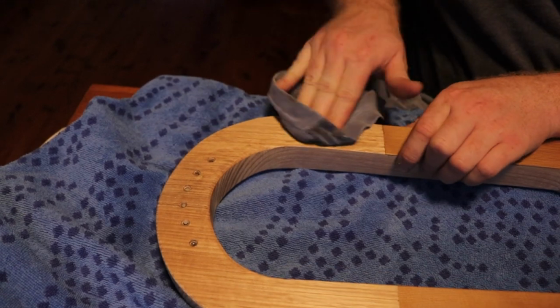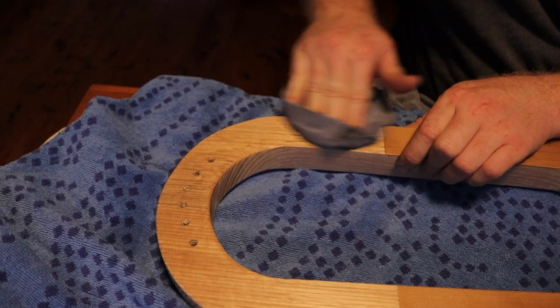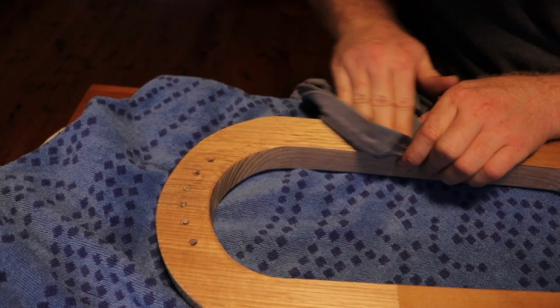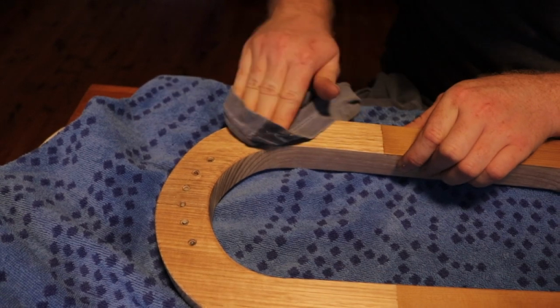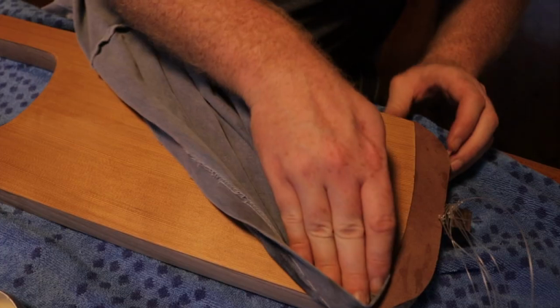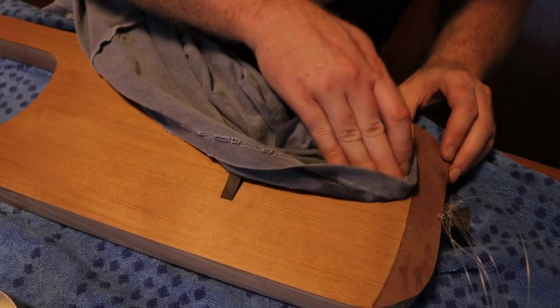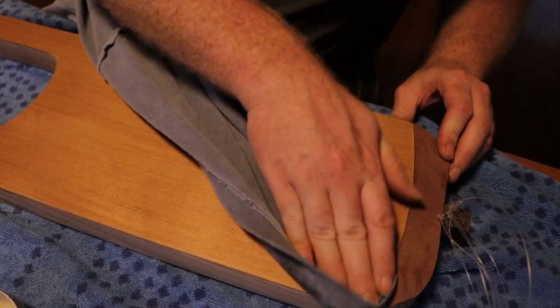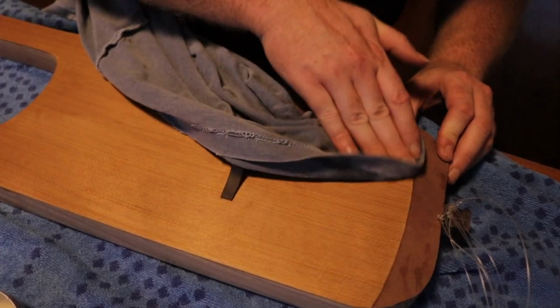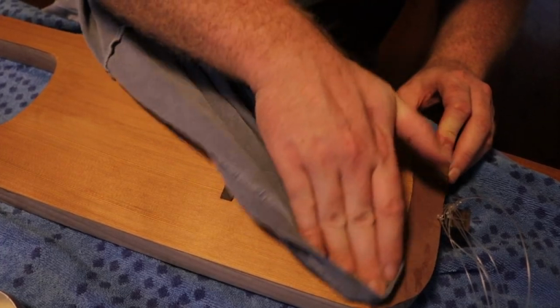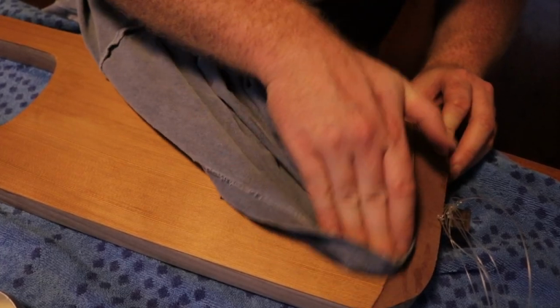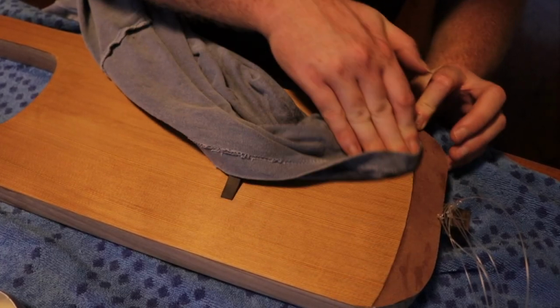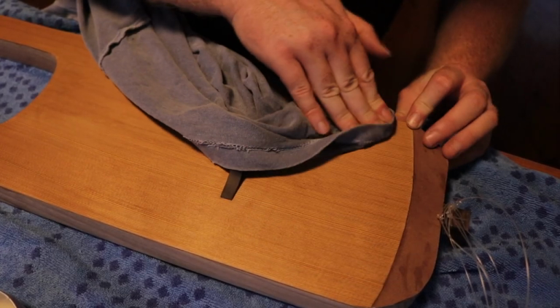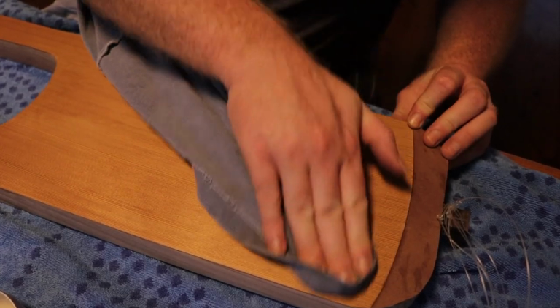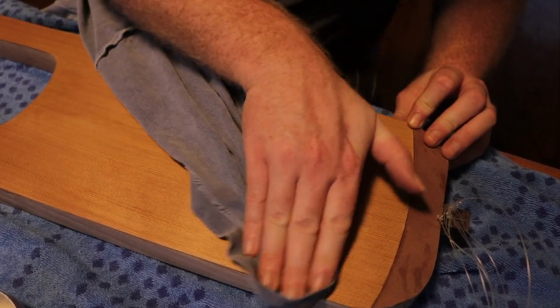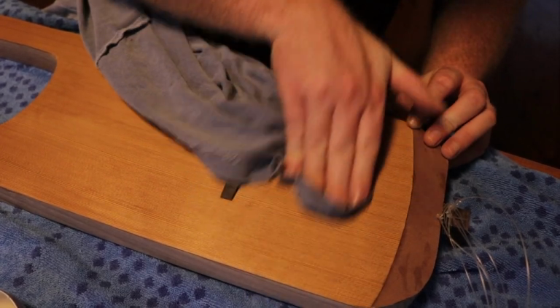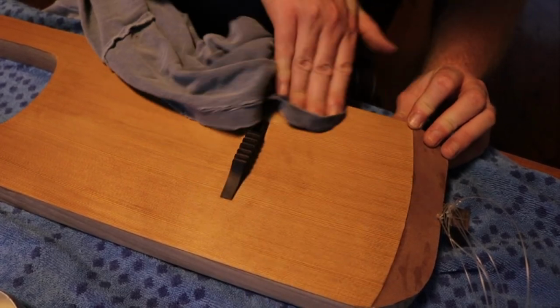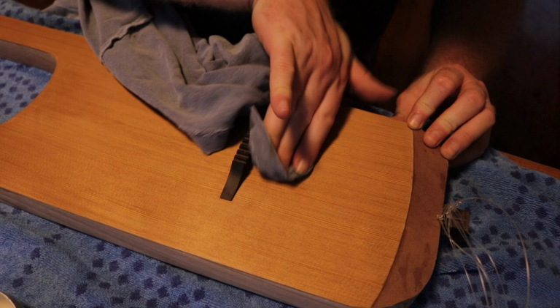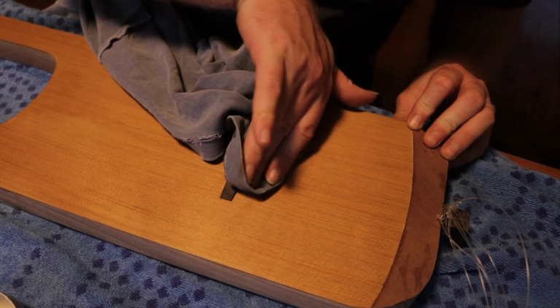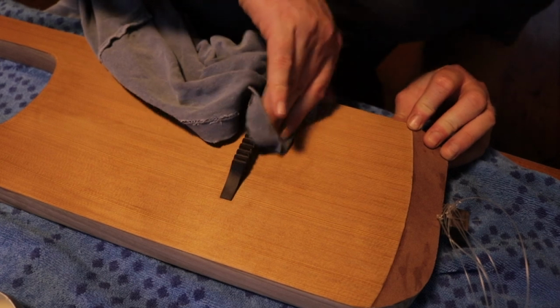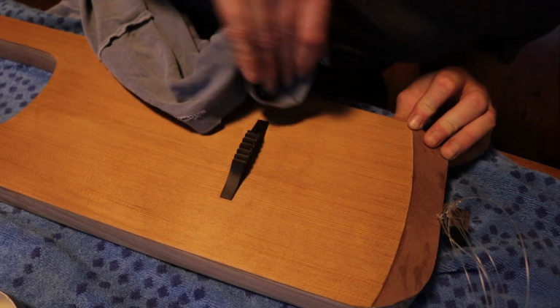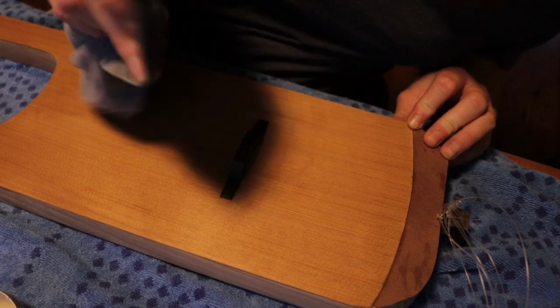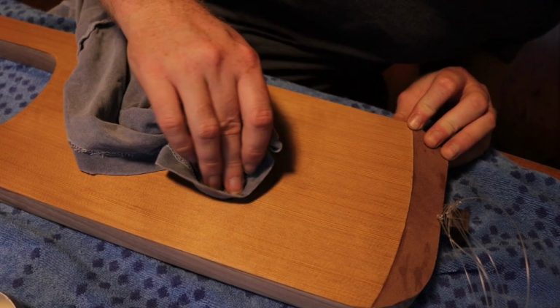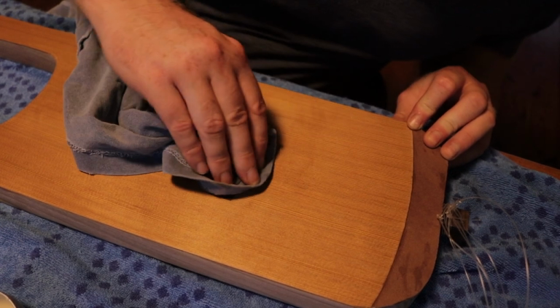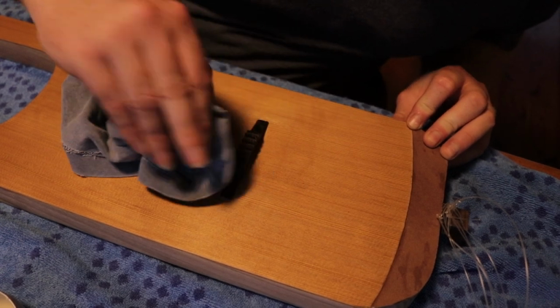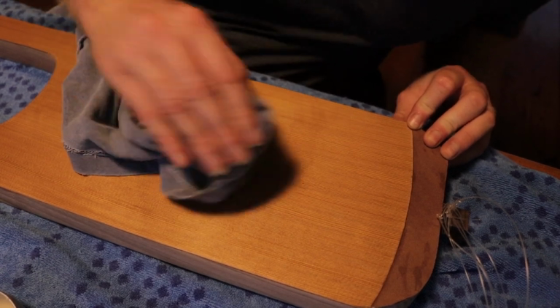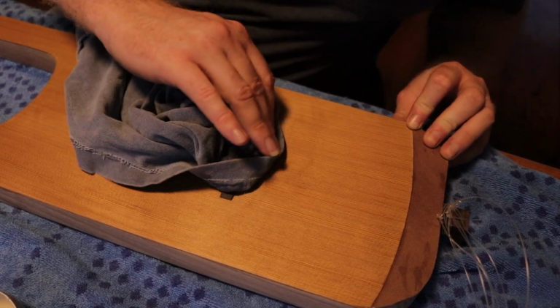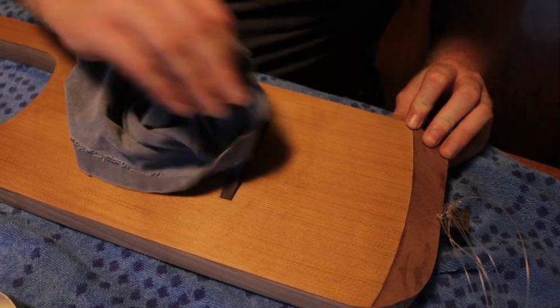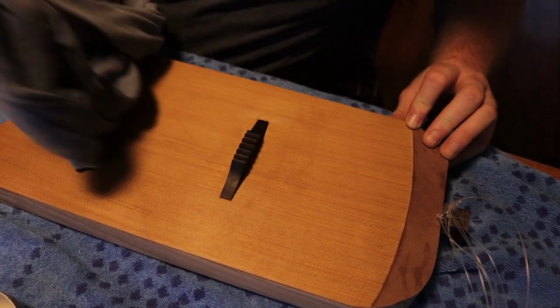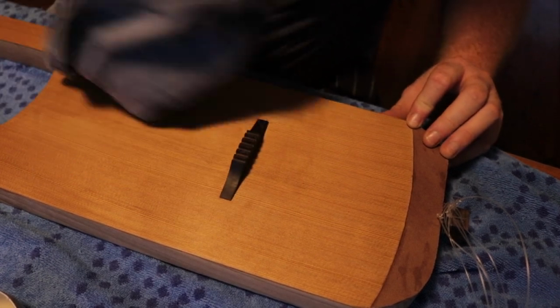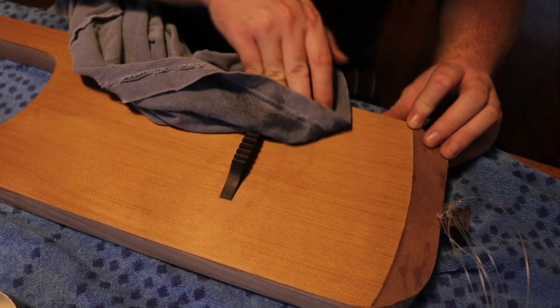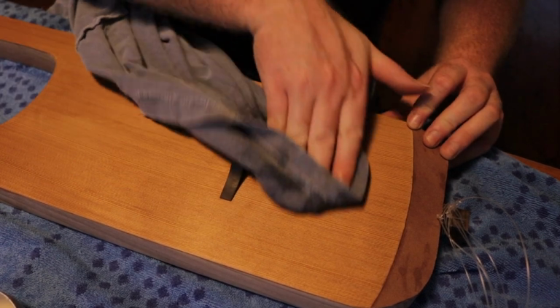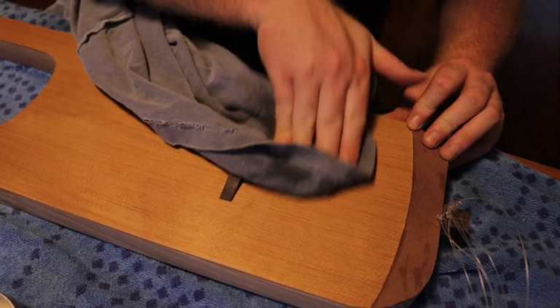You've made it this far into the tale. Now it's time to hear this enchanting instrument. Here is a short improvisation performed by myself.